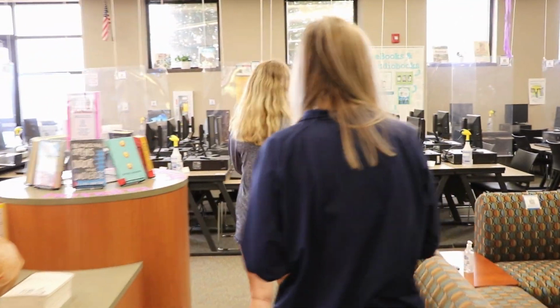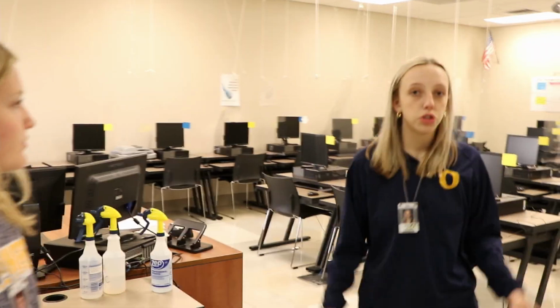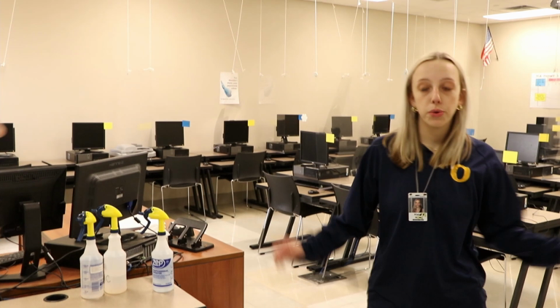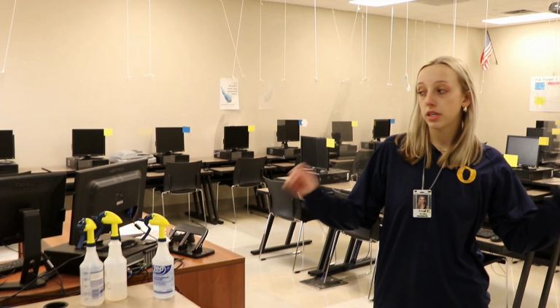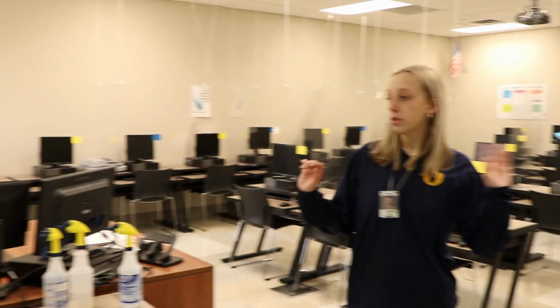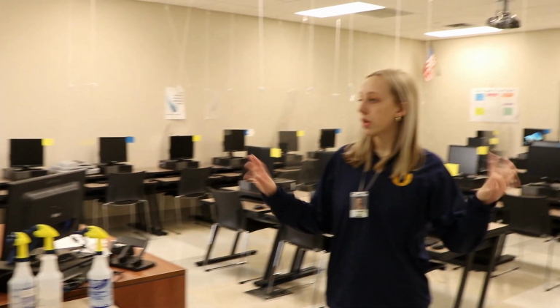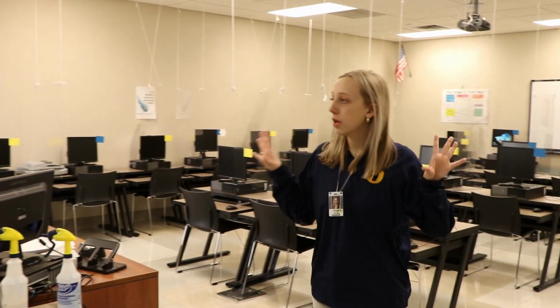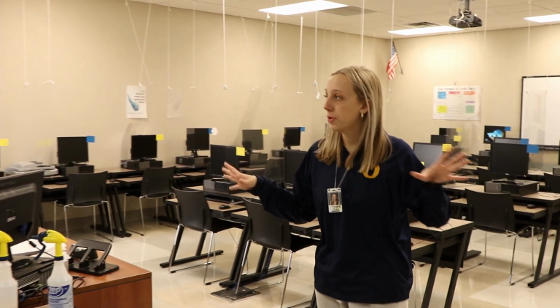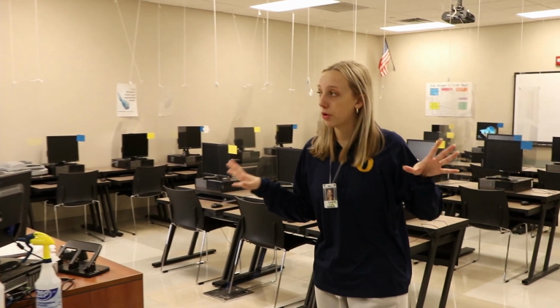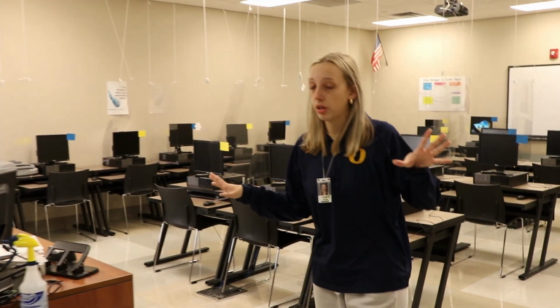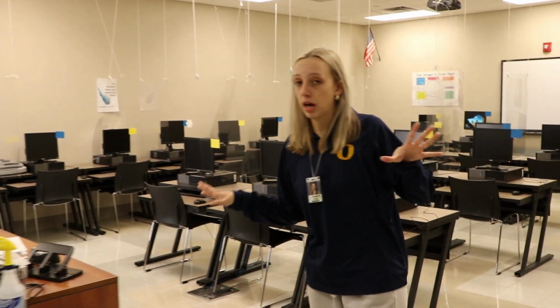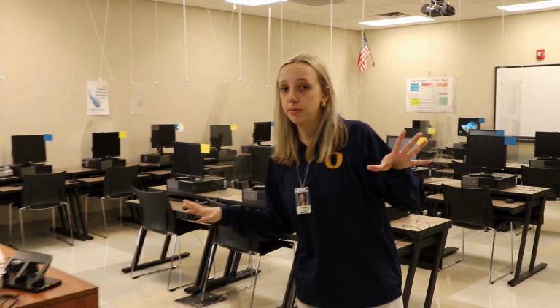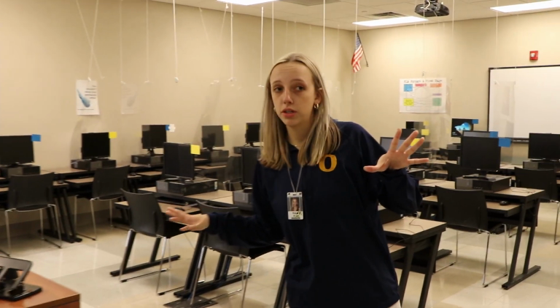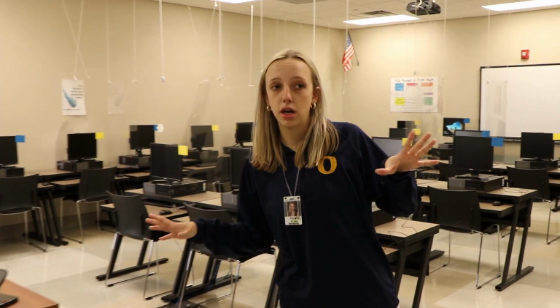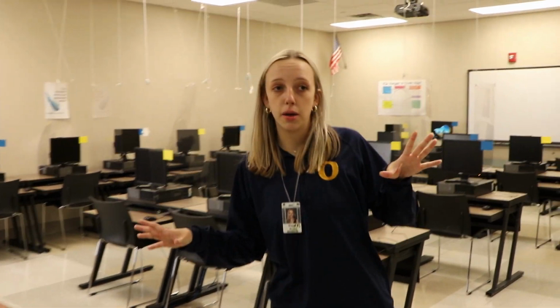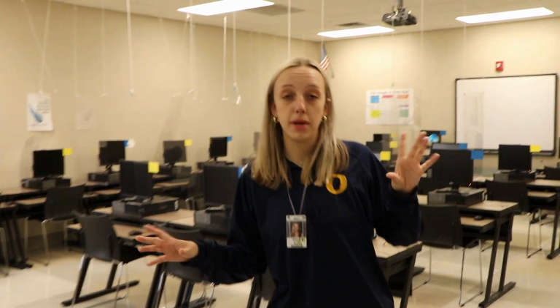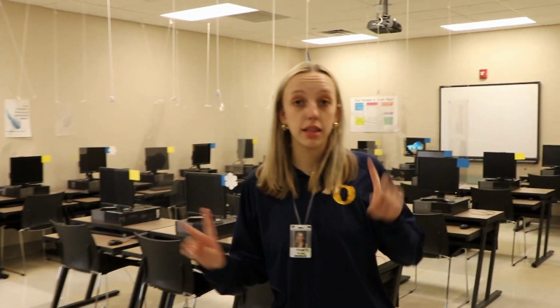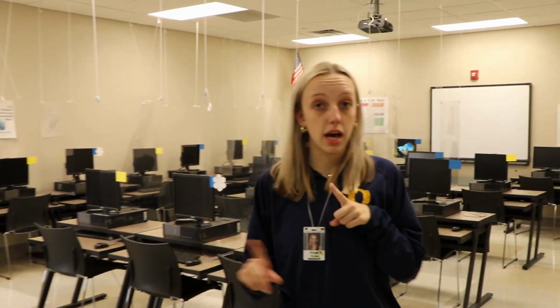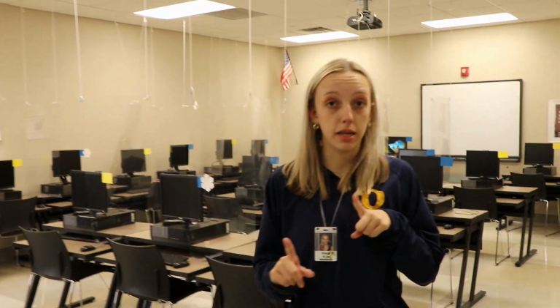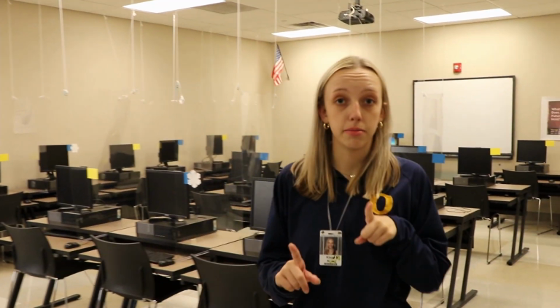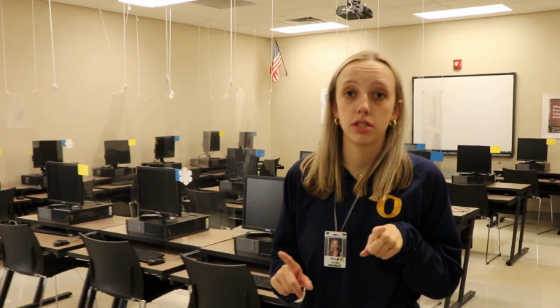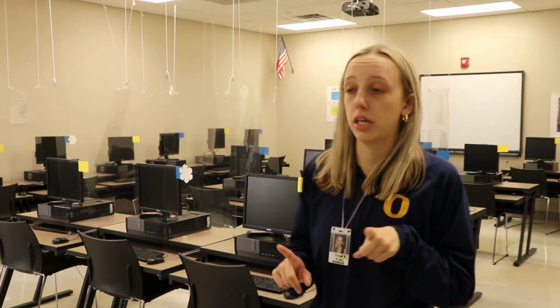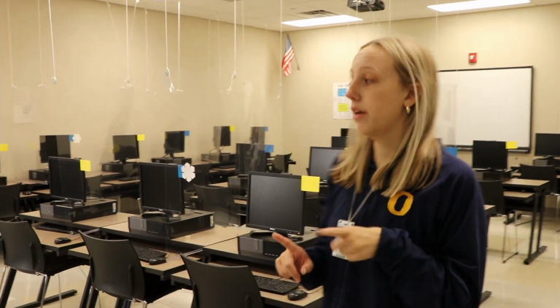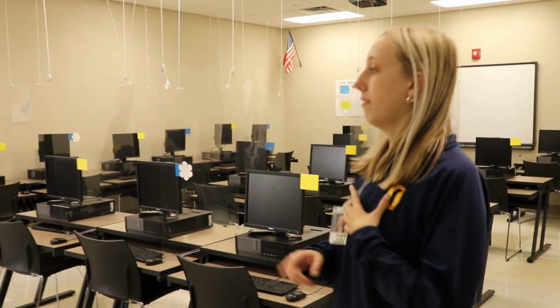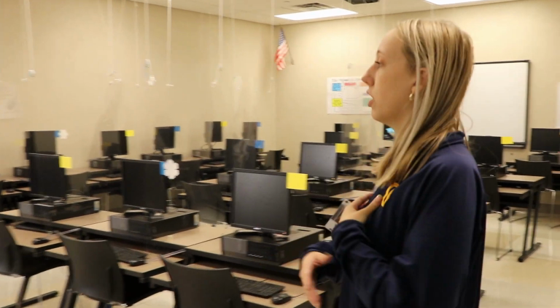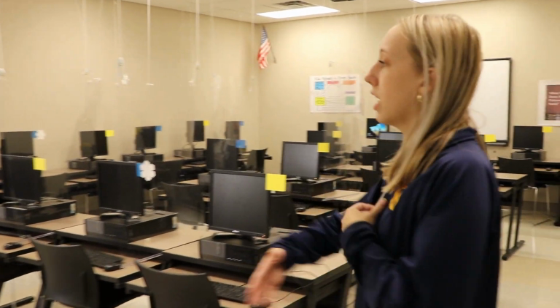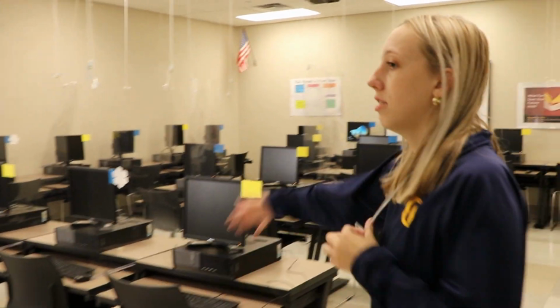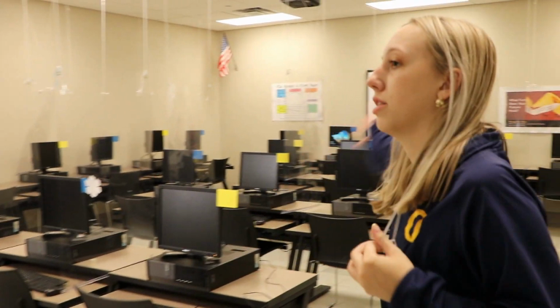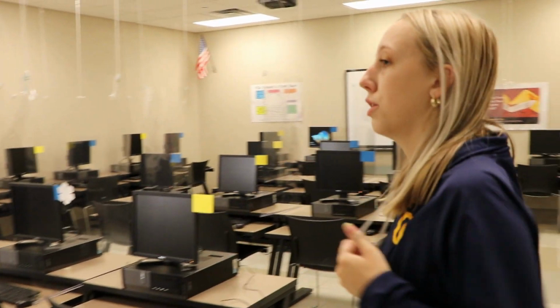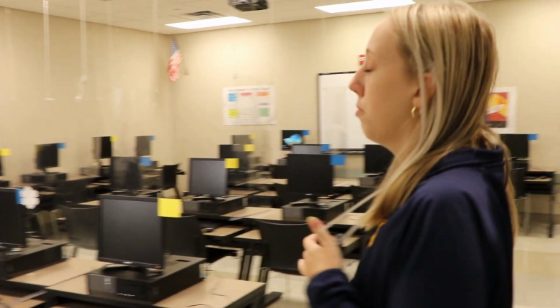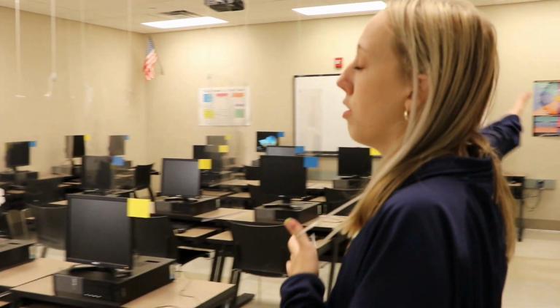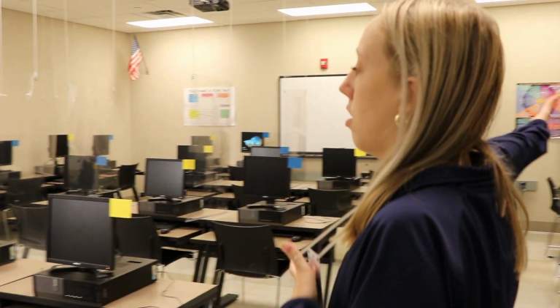This is one of the computer labs in the IMC. Very nice — lots of computers.